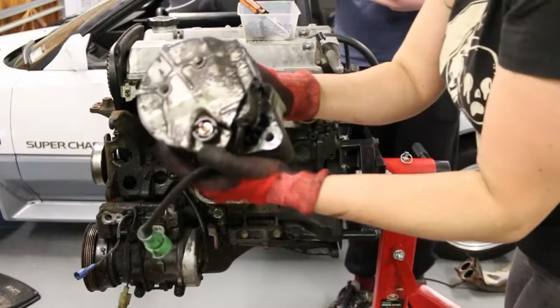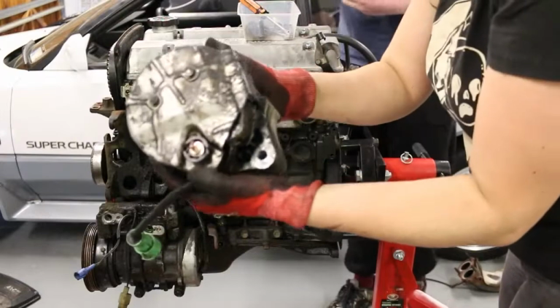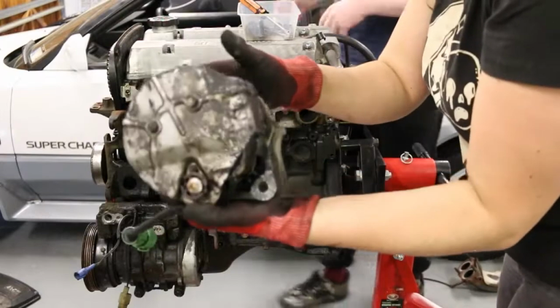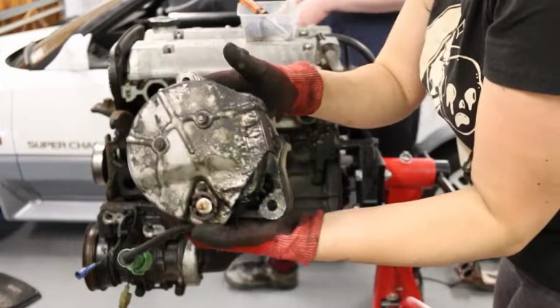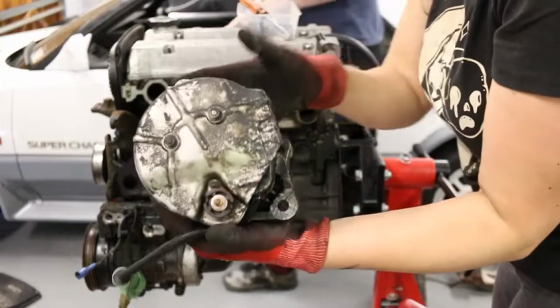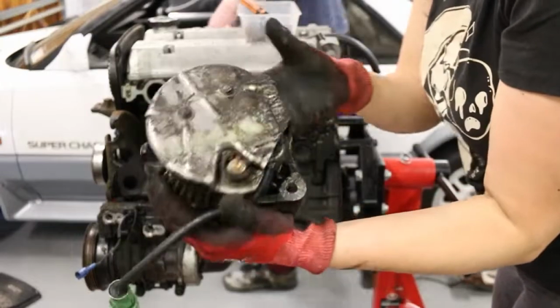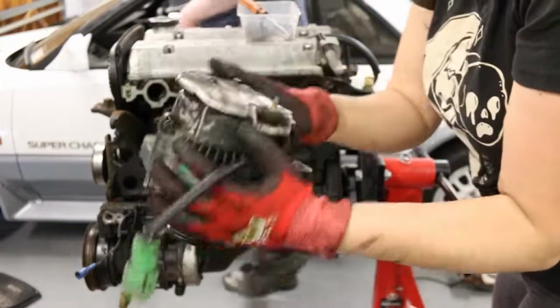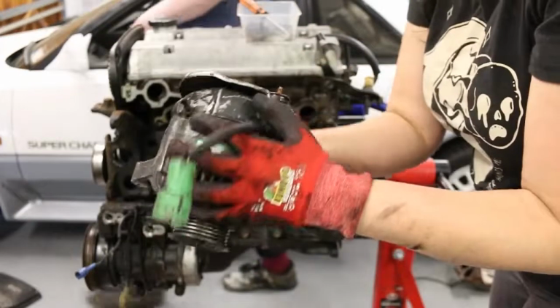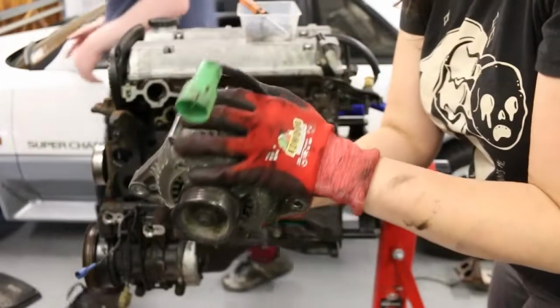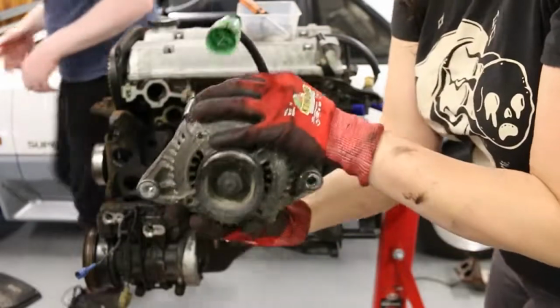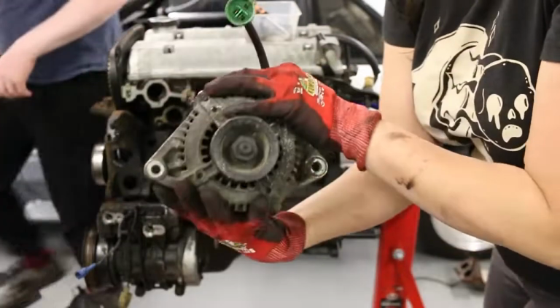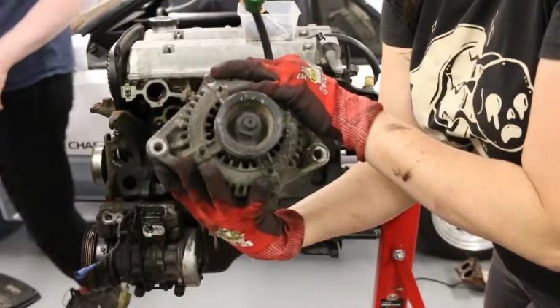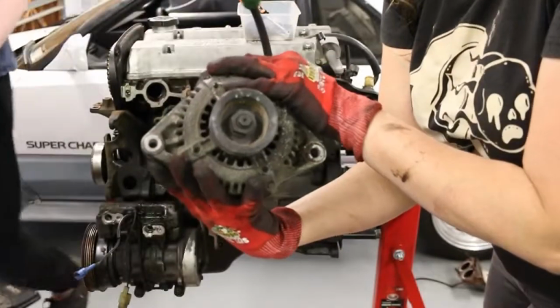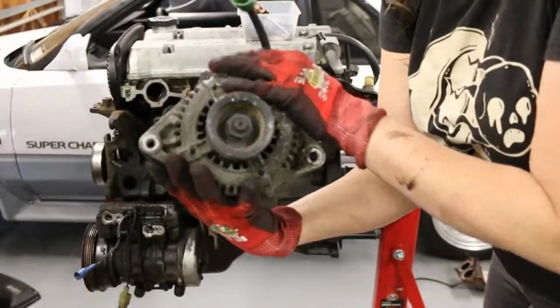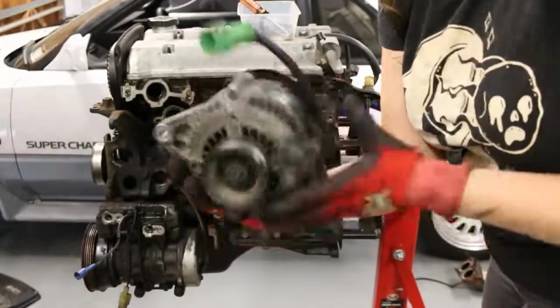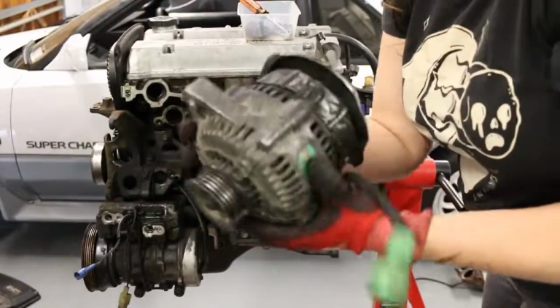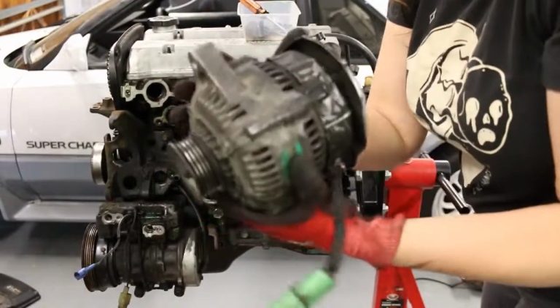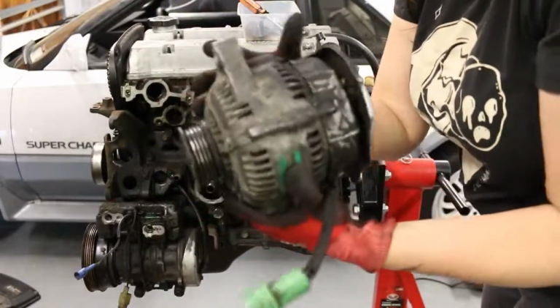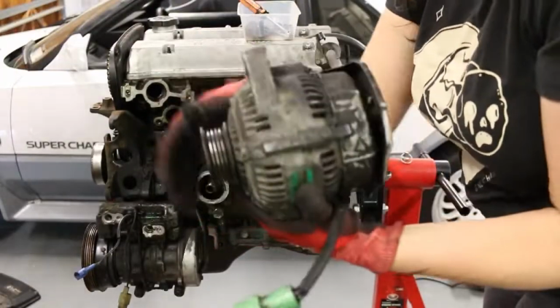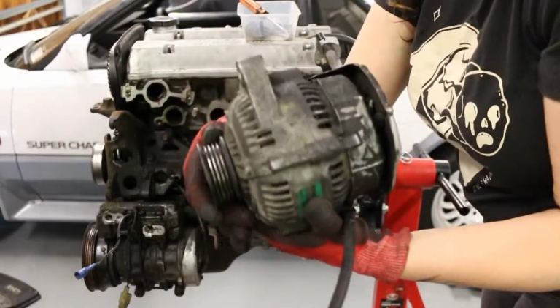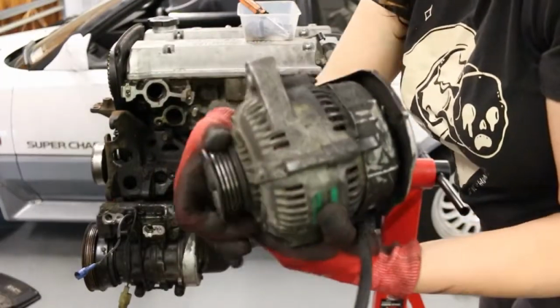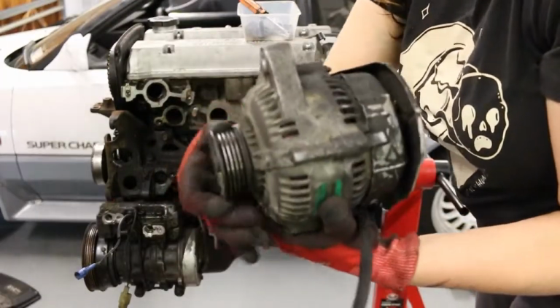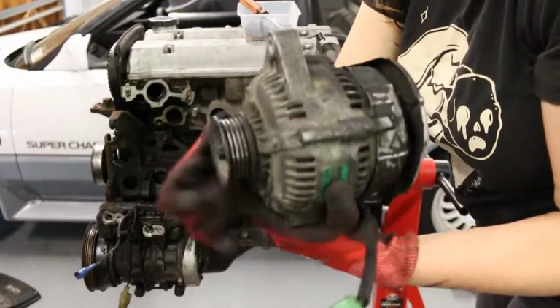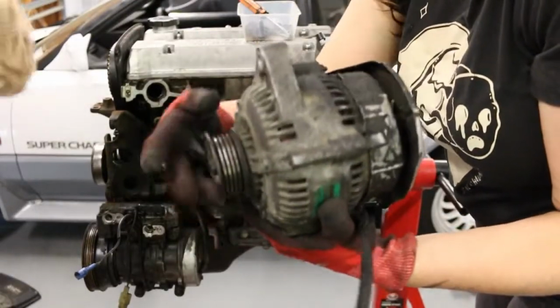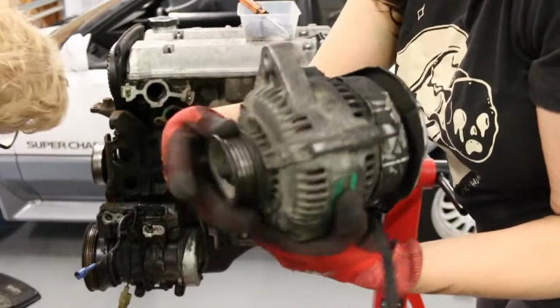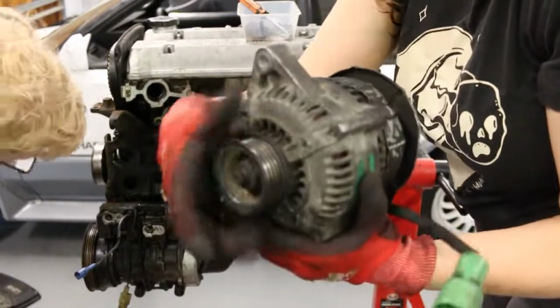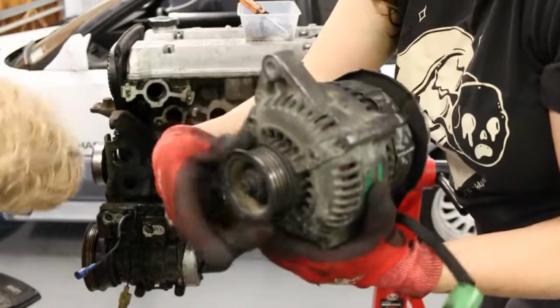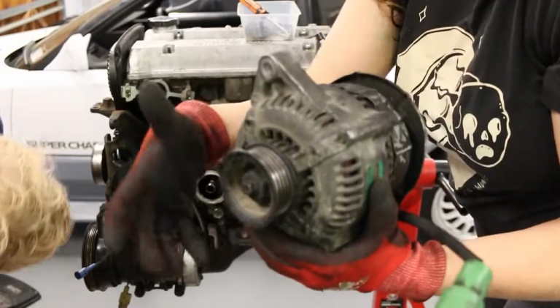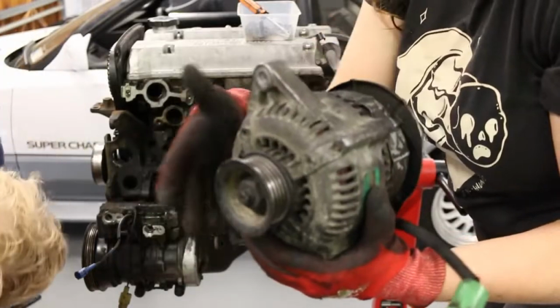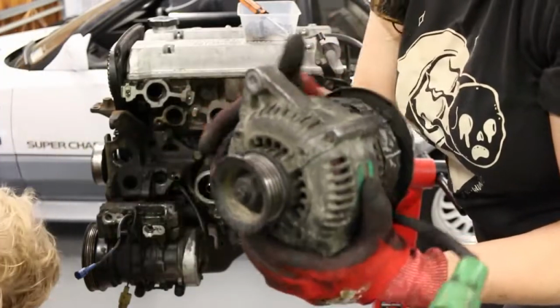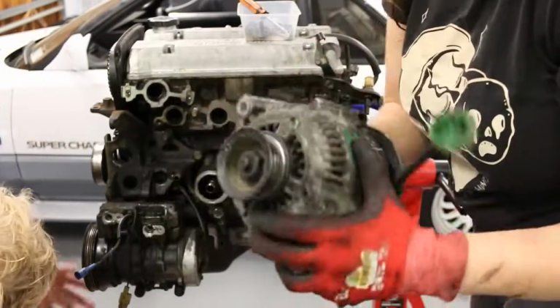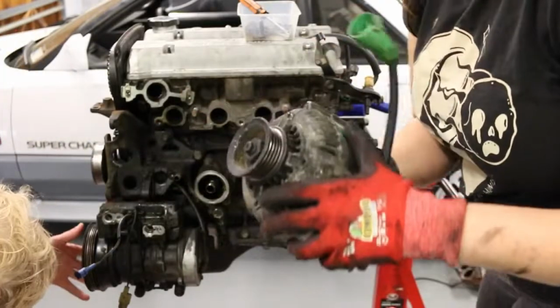Alternator - big thing. It spins around and stuff, so I think it's good.